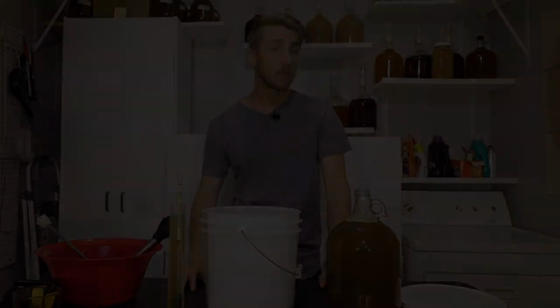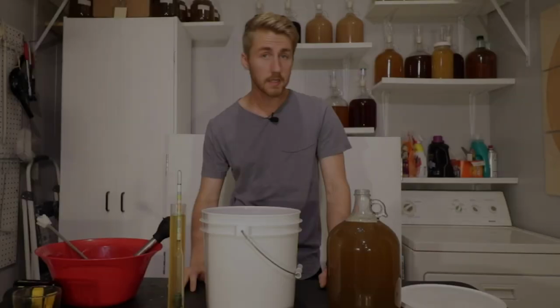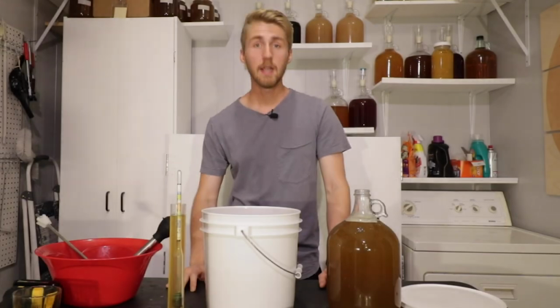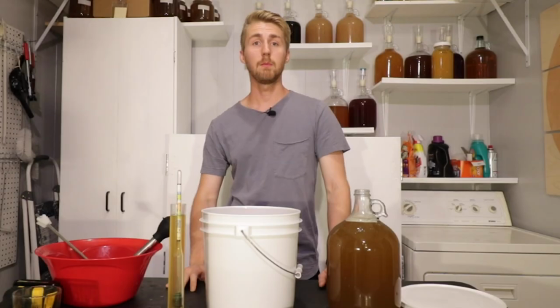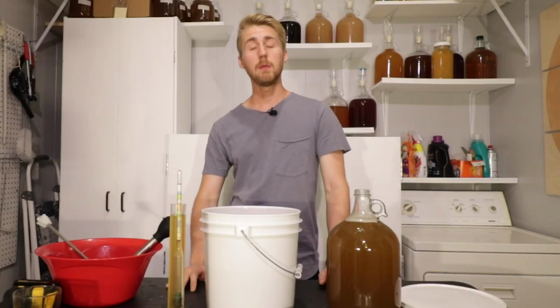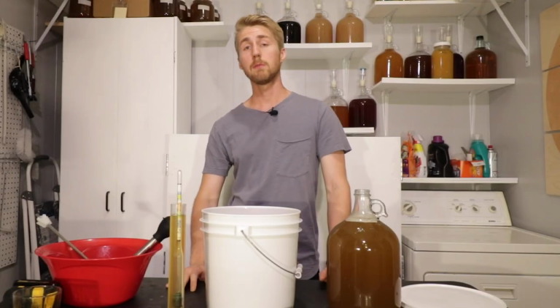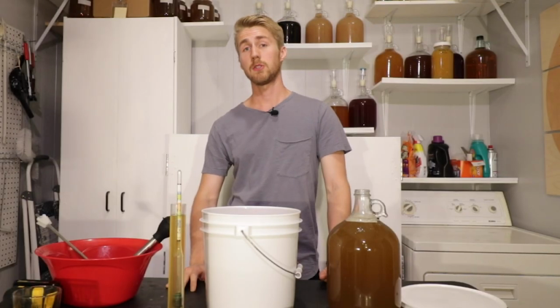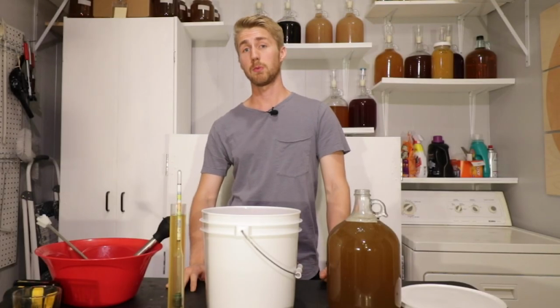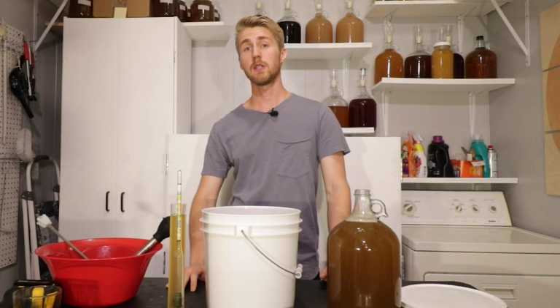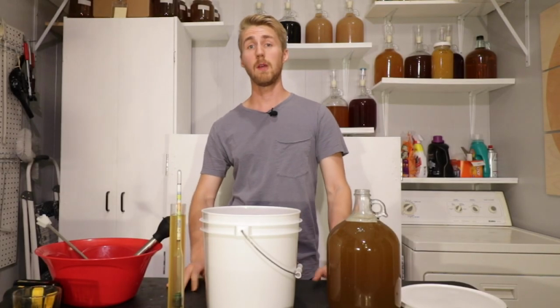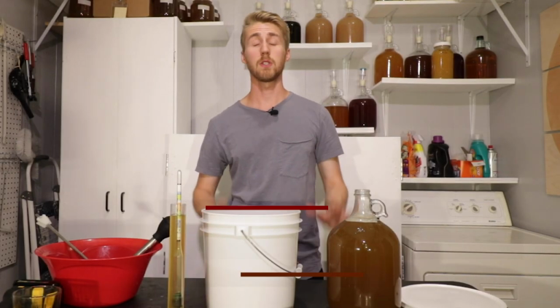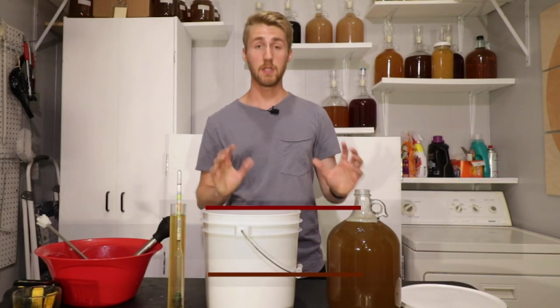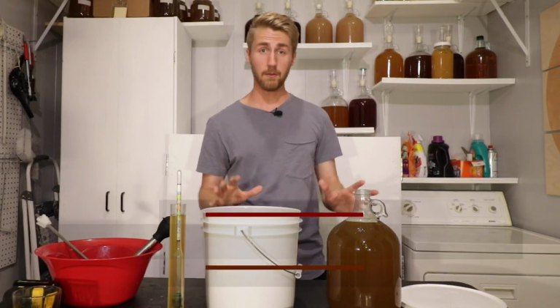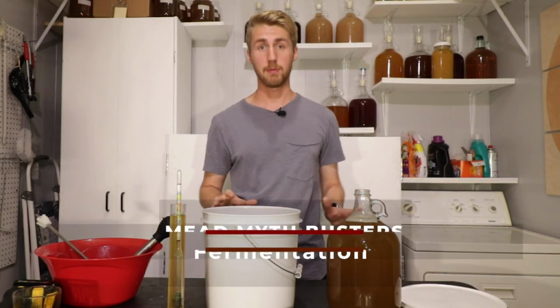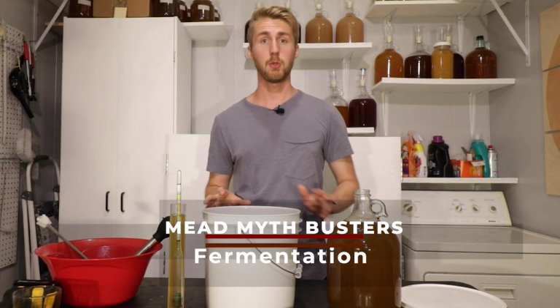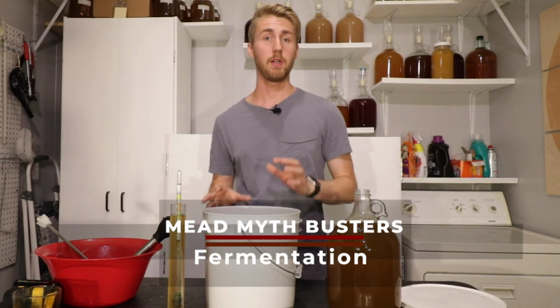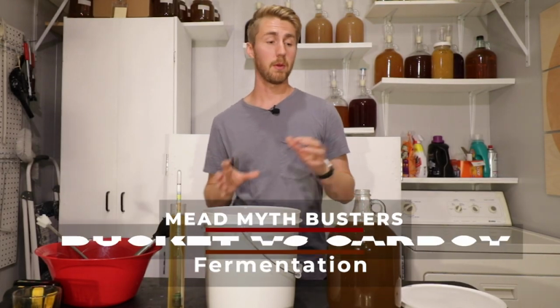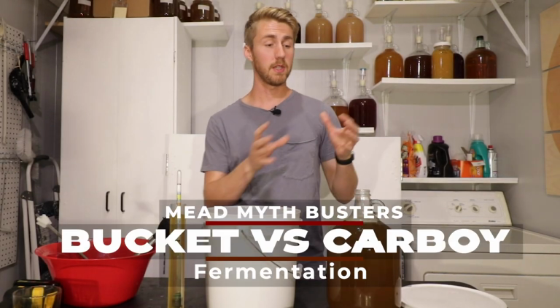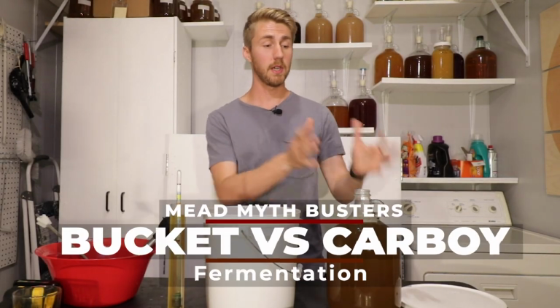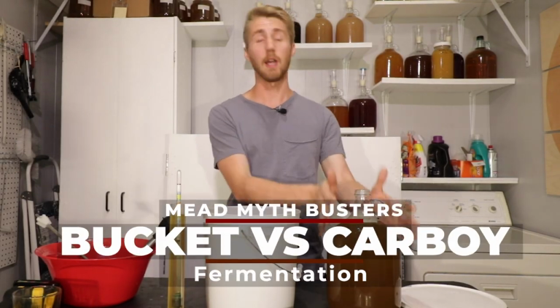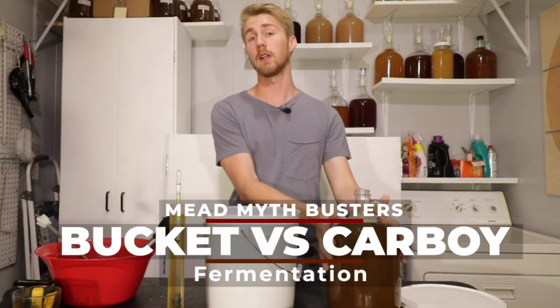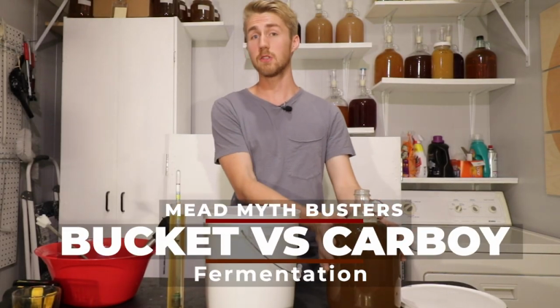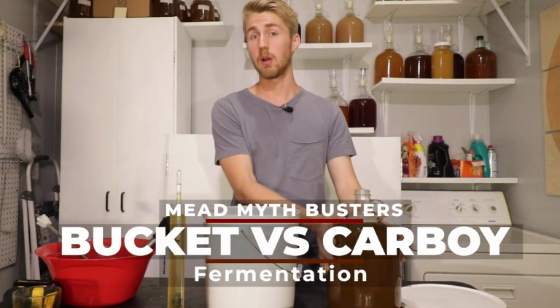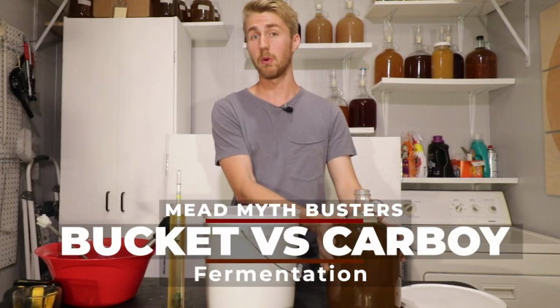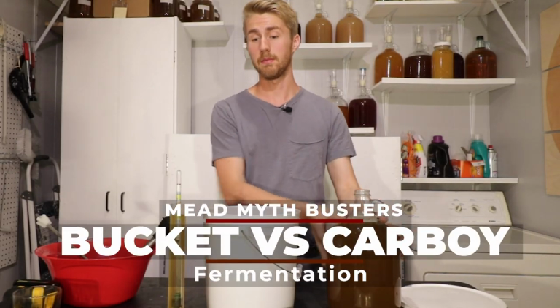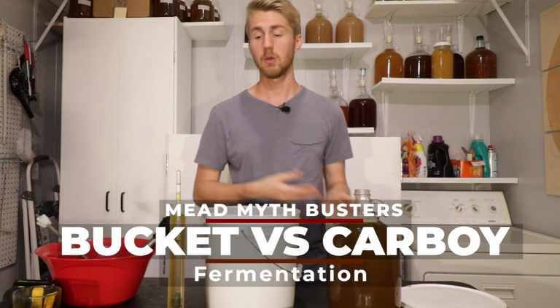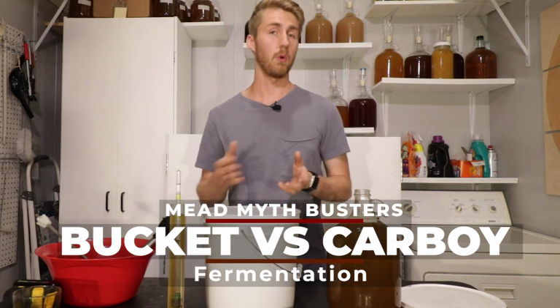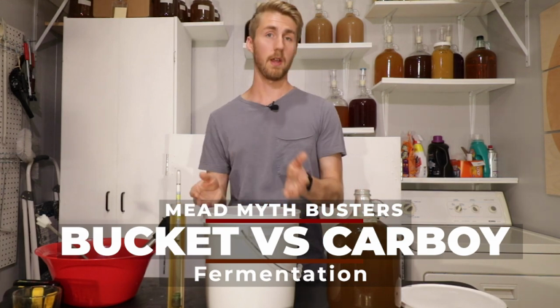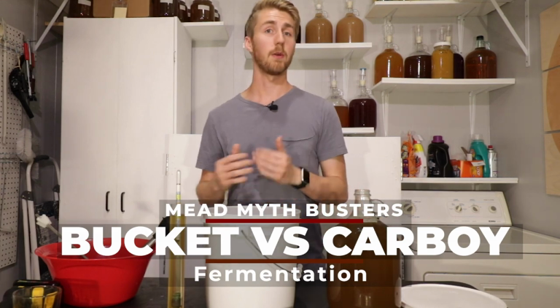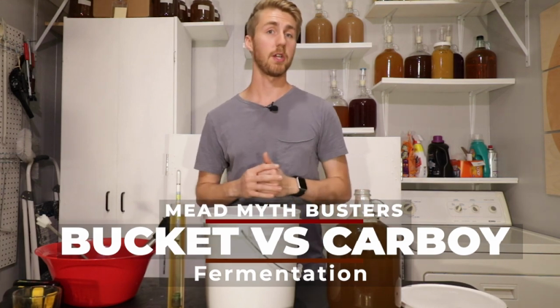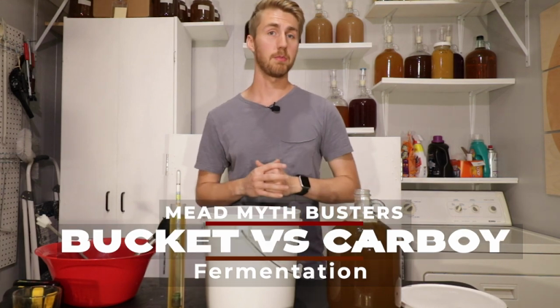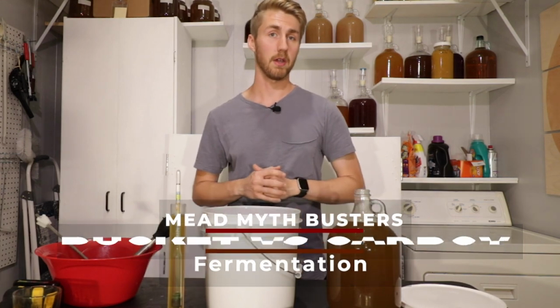Today on Mead Mythbusters, we're going to see if there's a difference between fermenting in a glass carboy or a fermentation bucket.